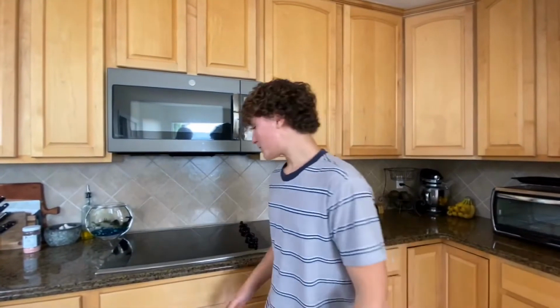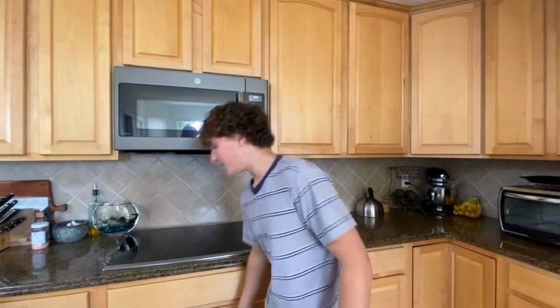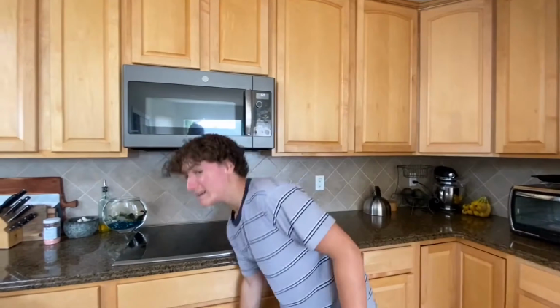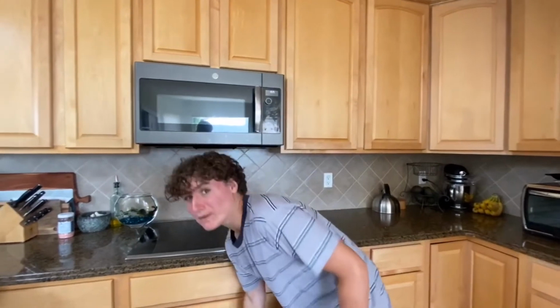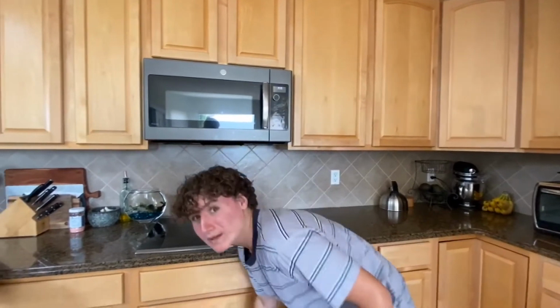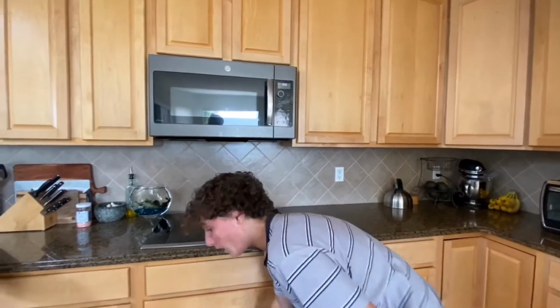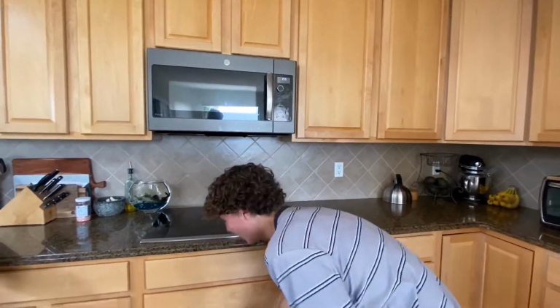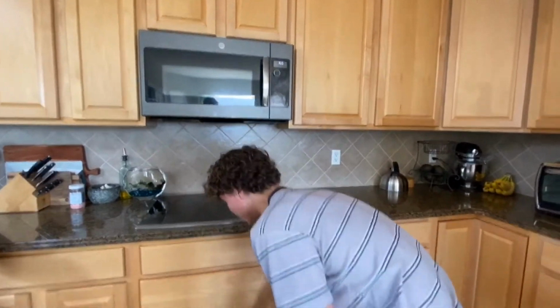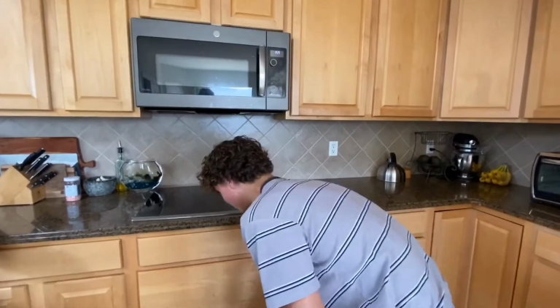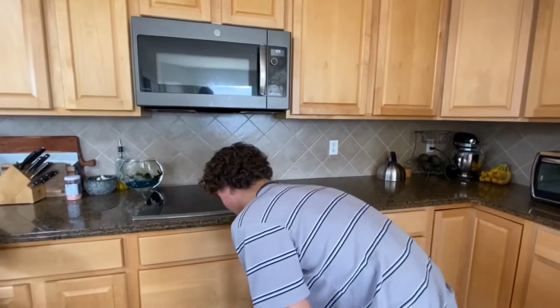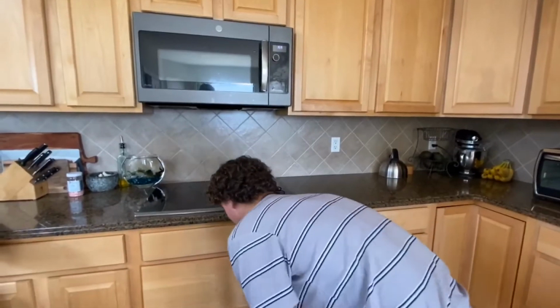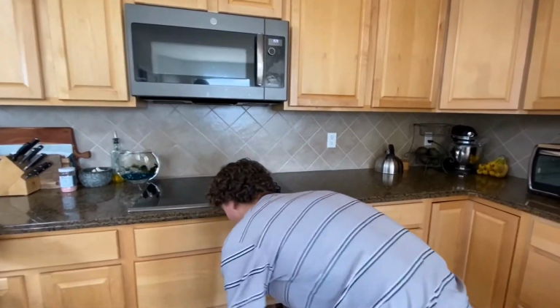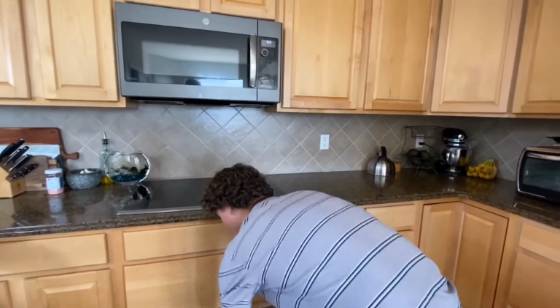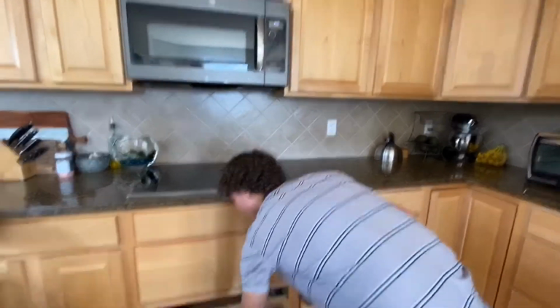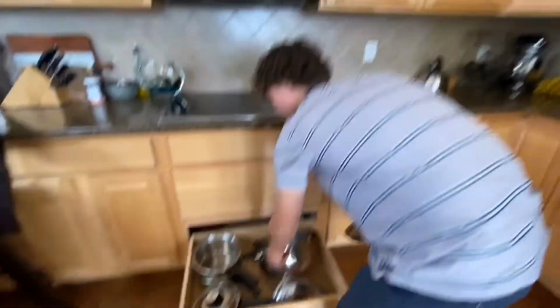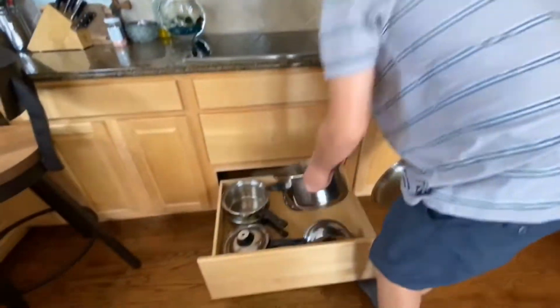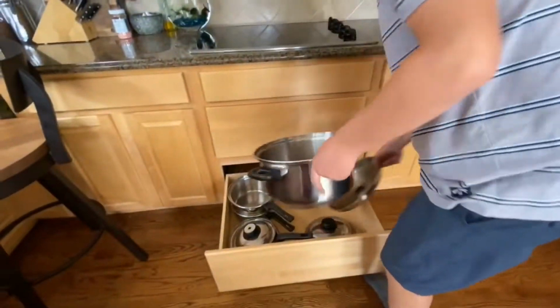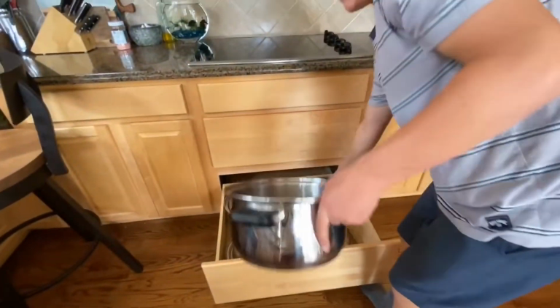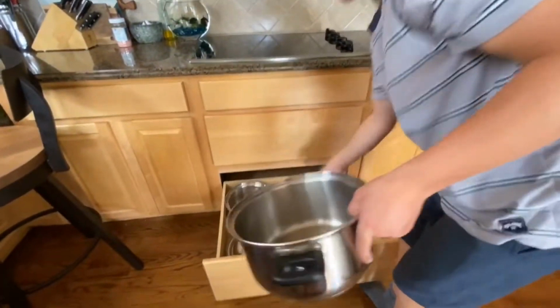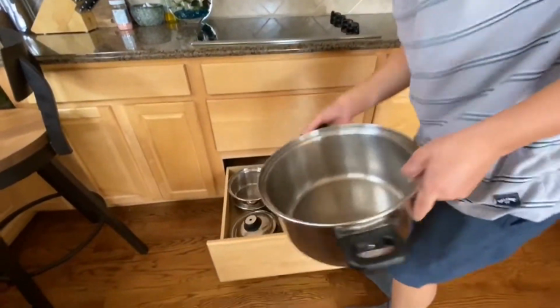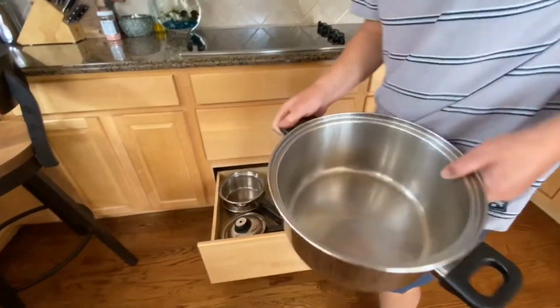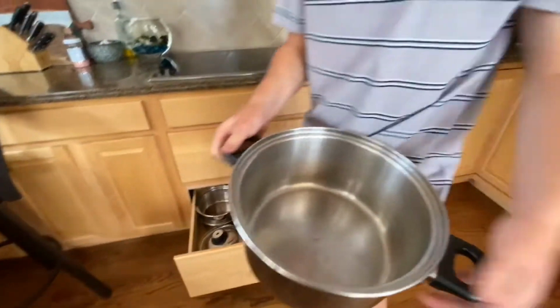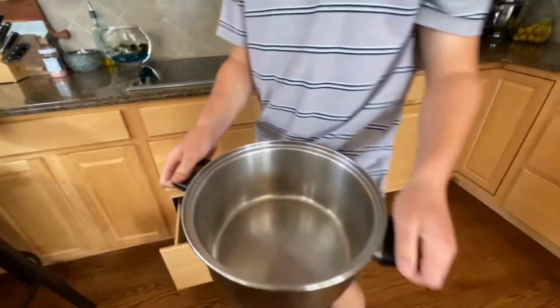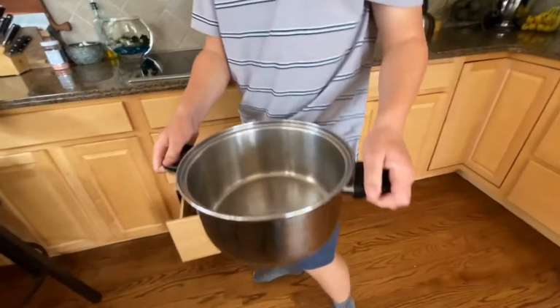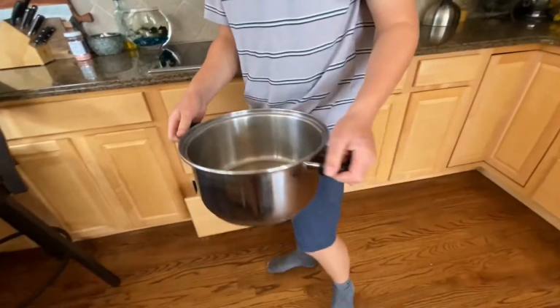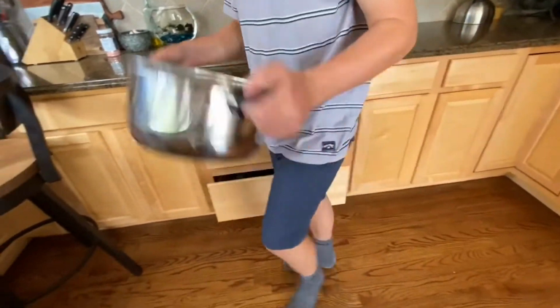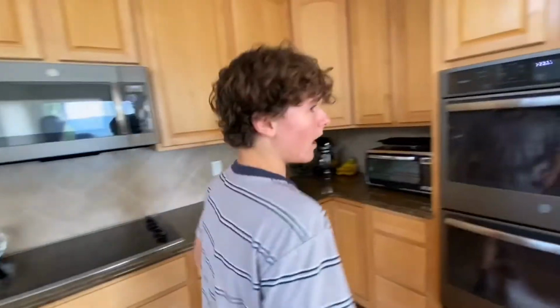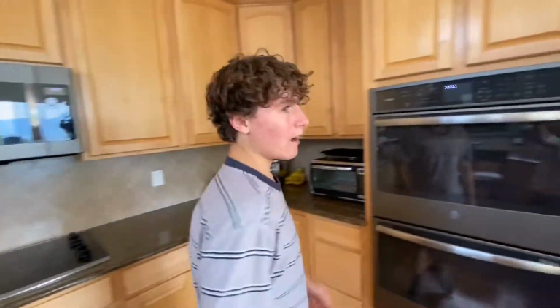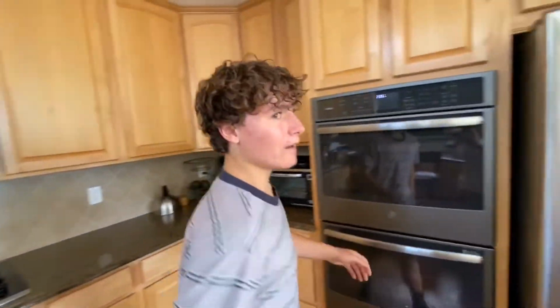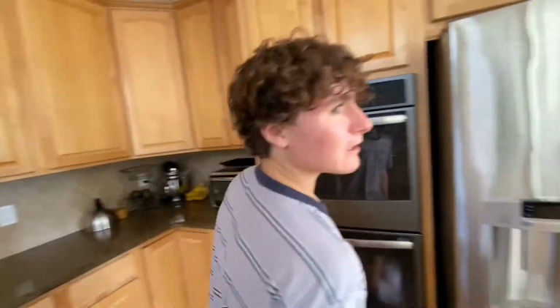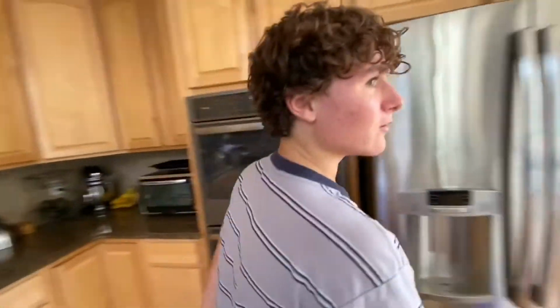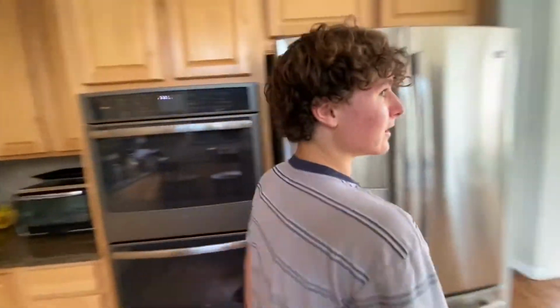So we're going to need a big pot to put it in. We've got this very large pot. Now we need ingredients.